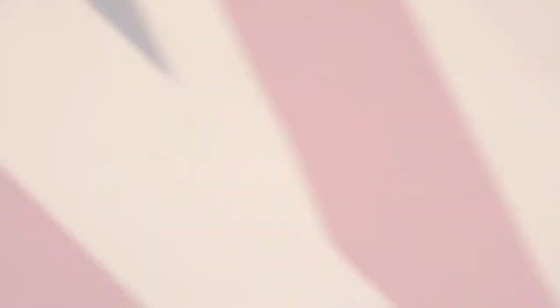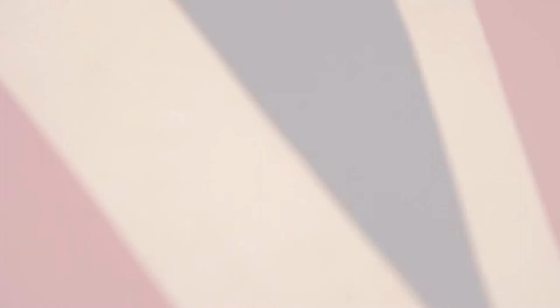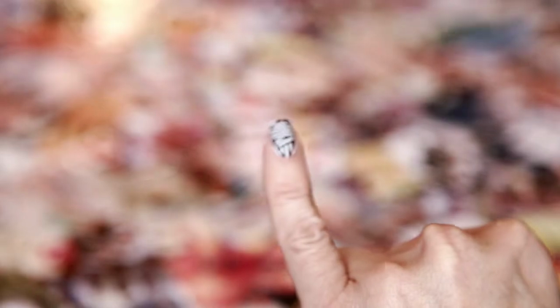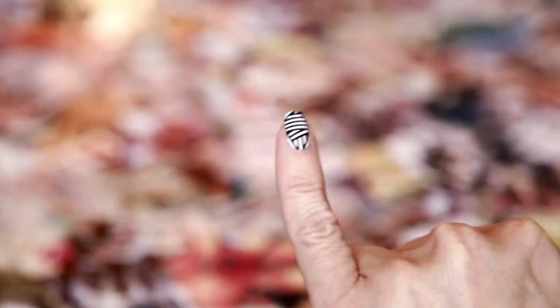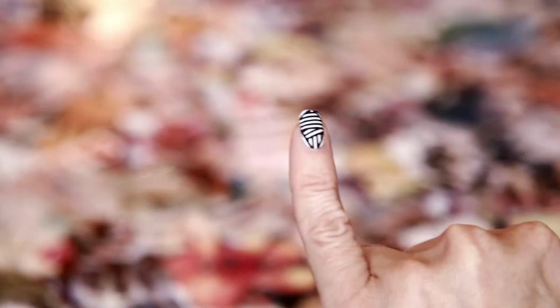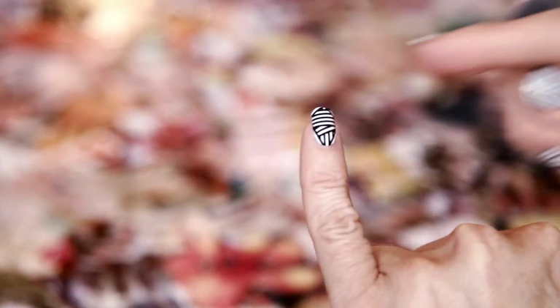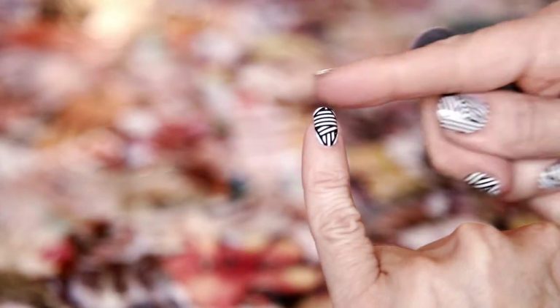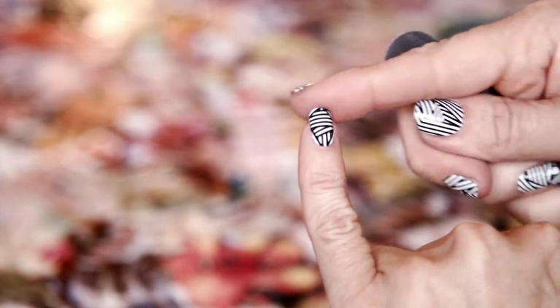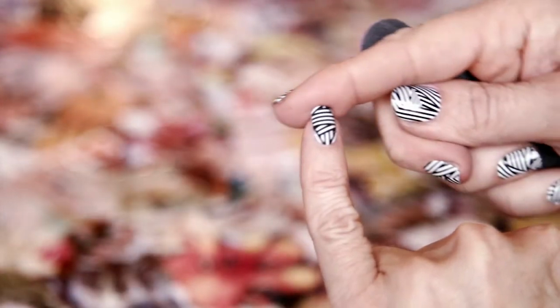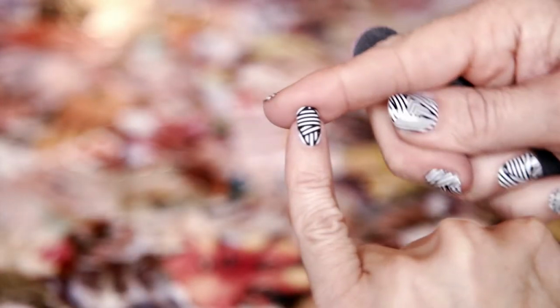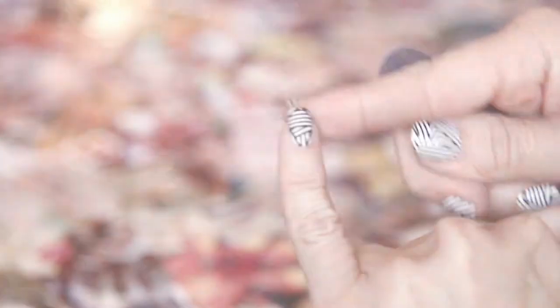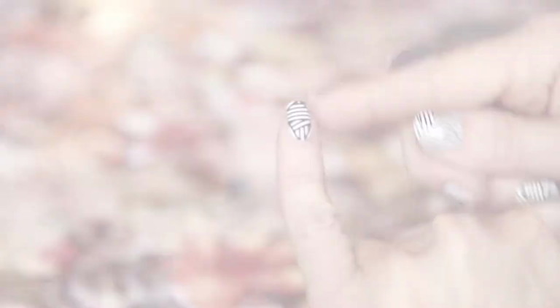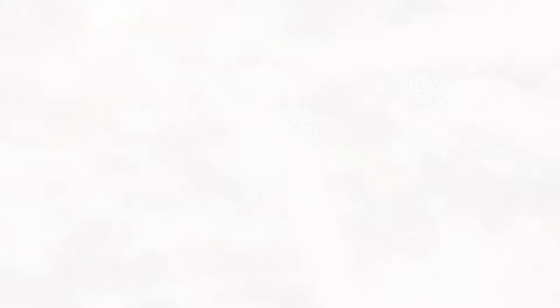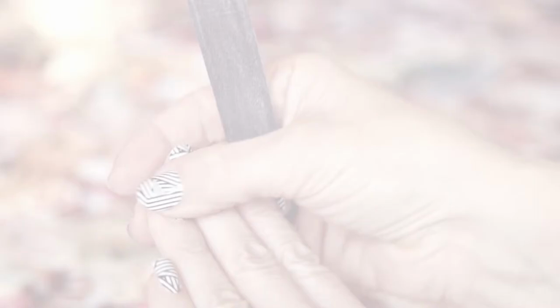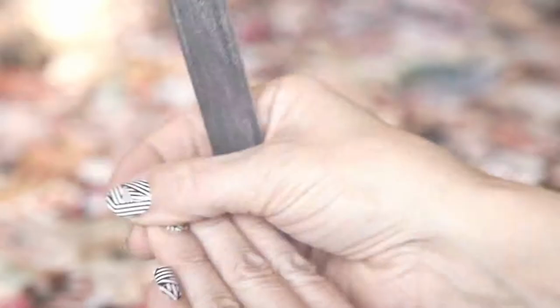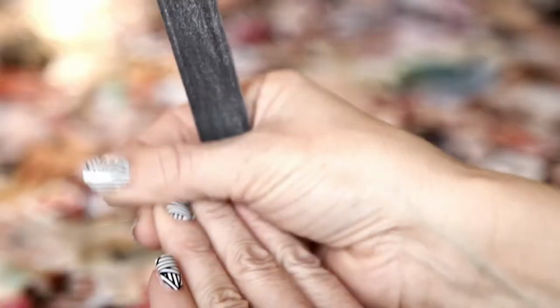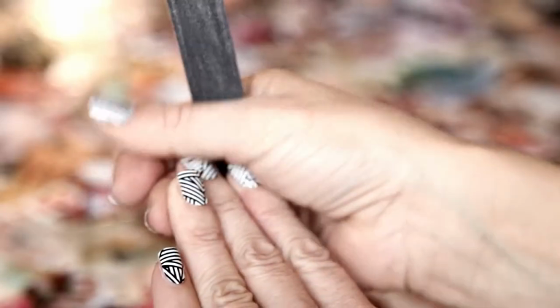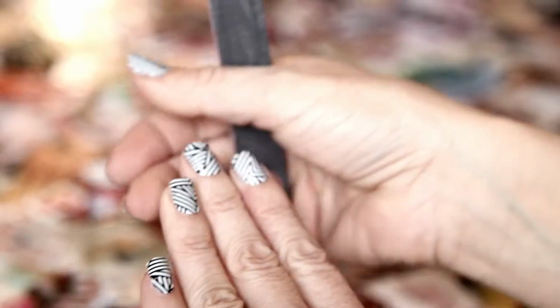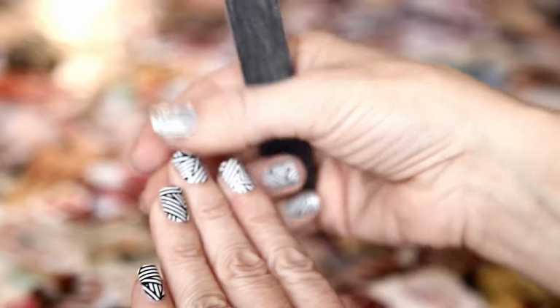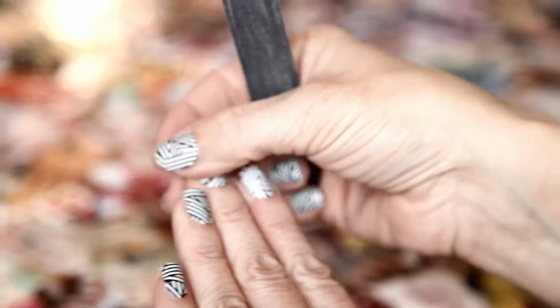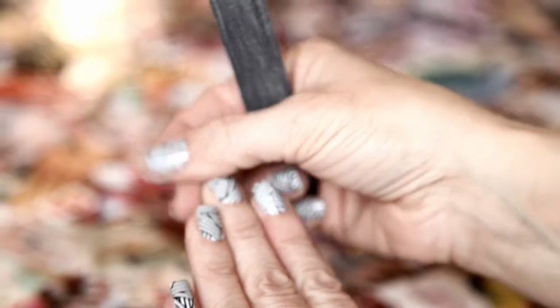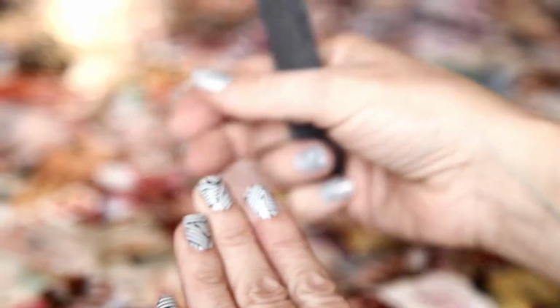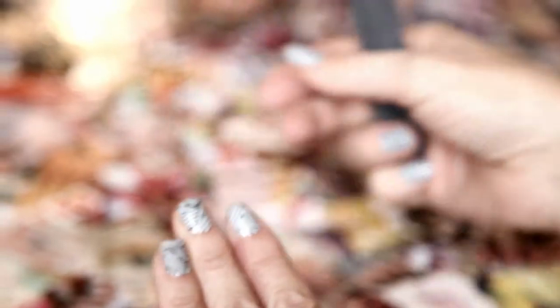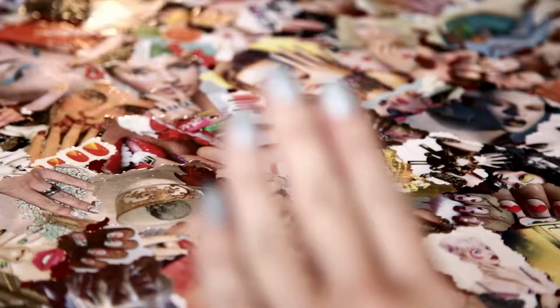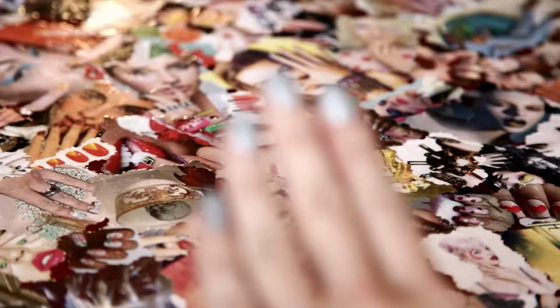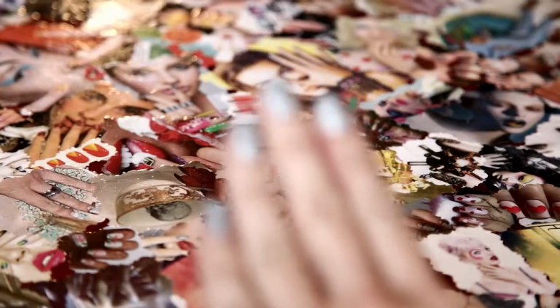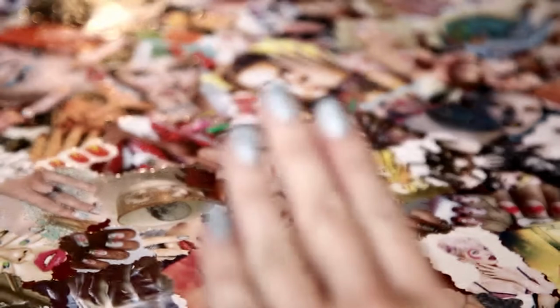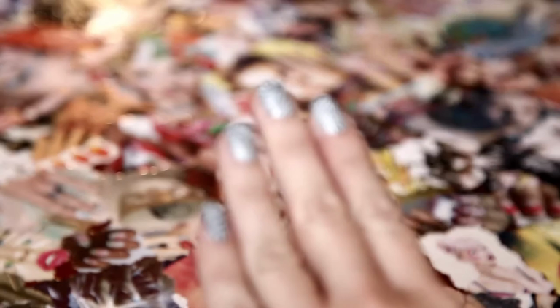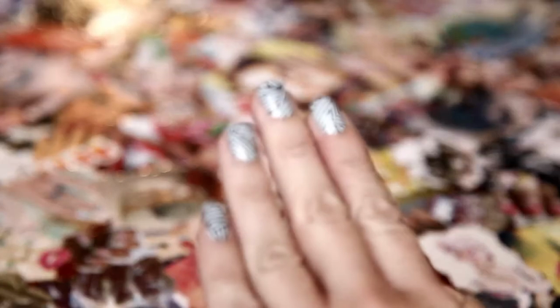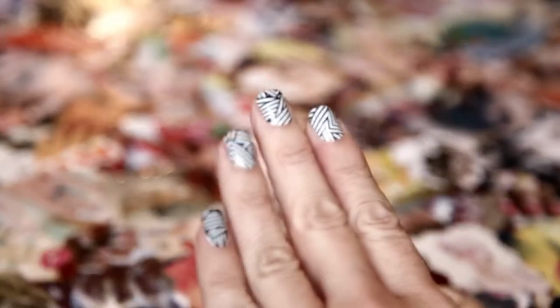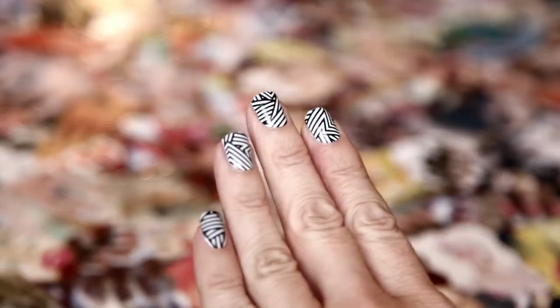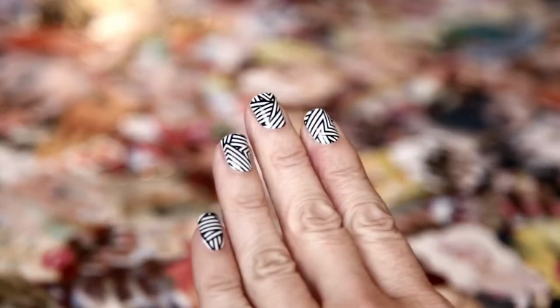Once this is complete, gently rub all over and you're finished.